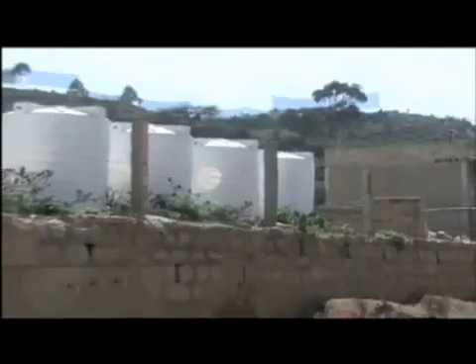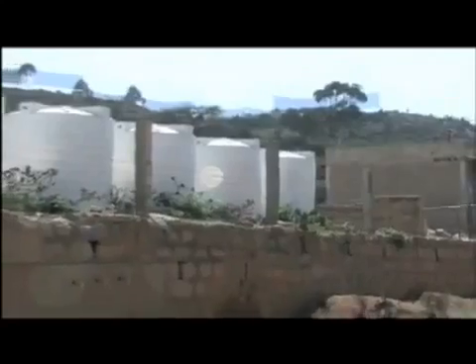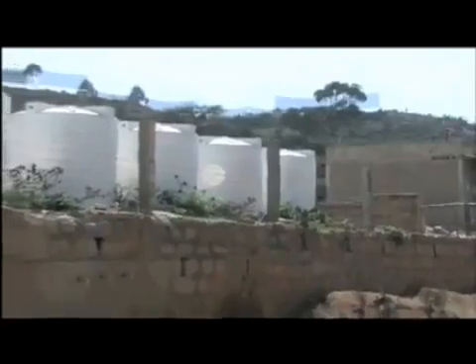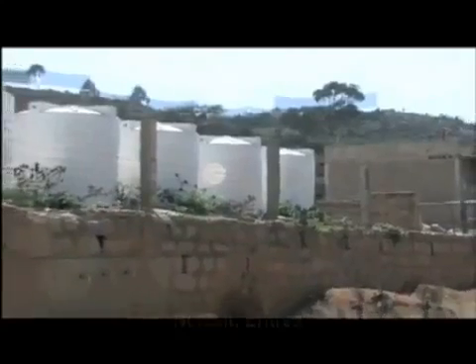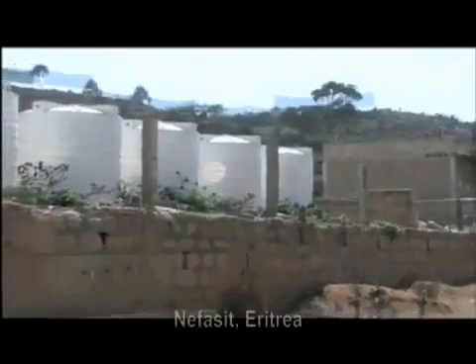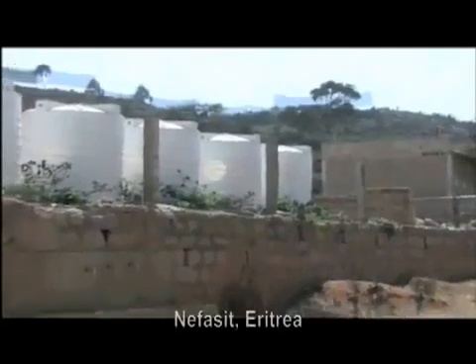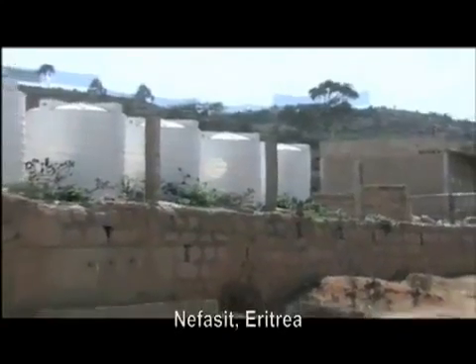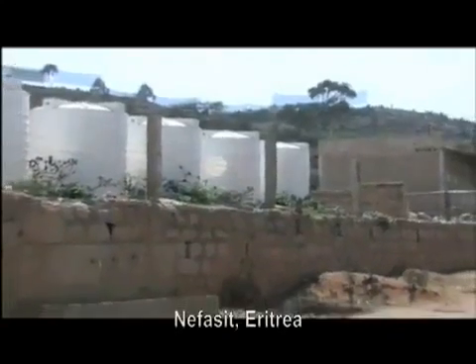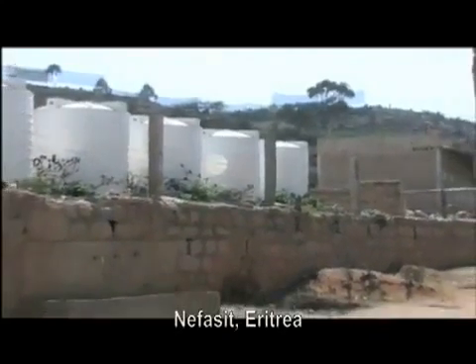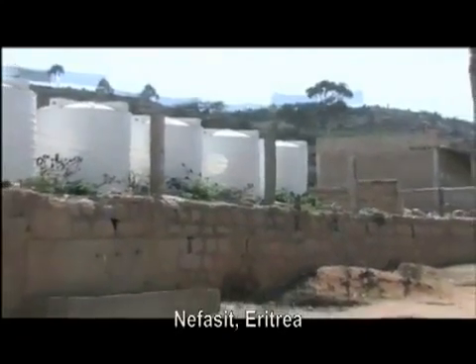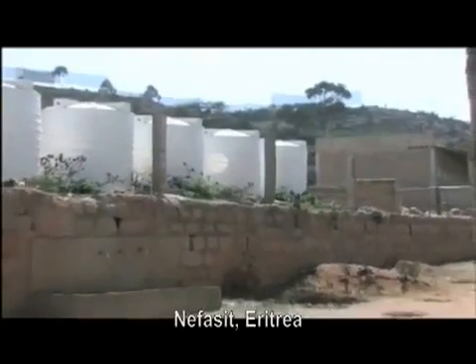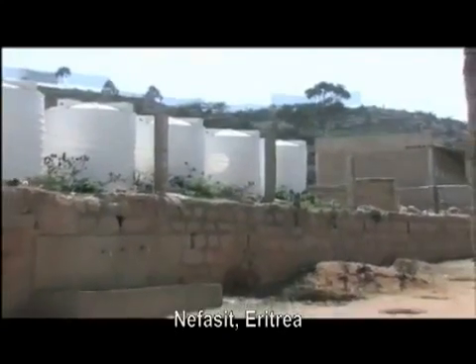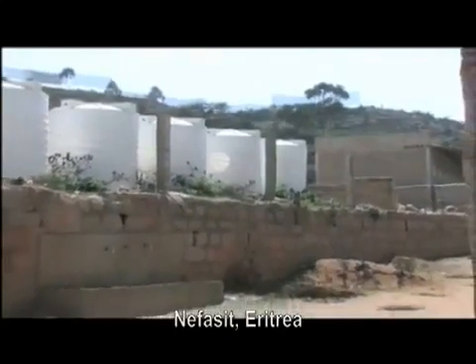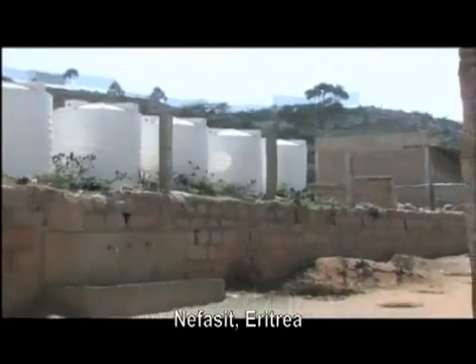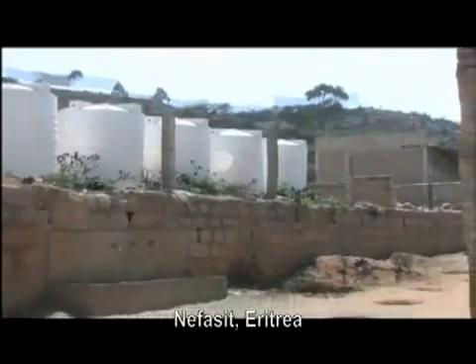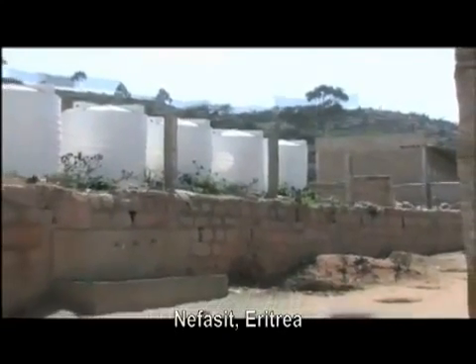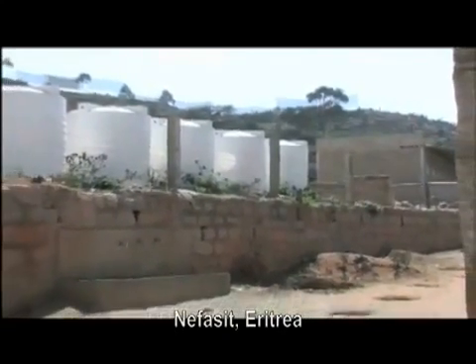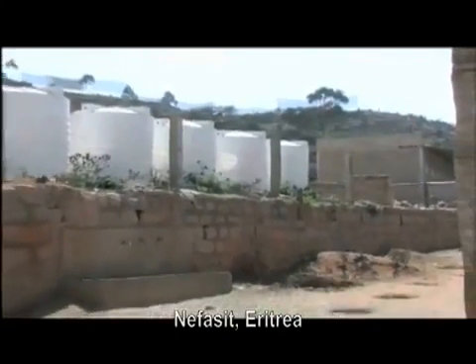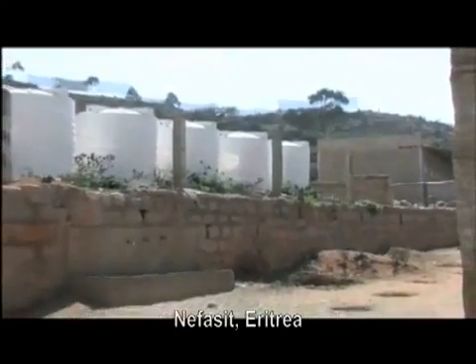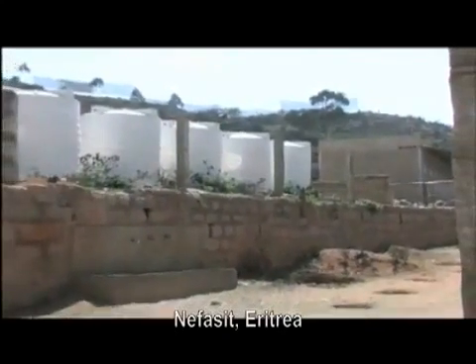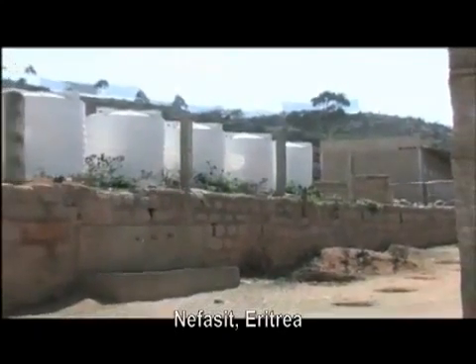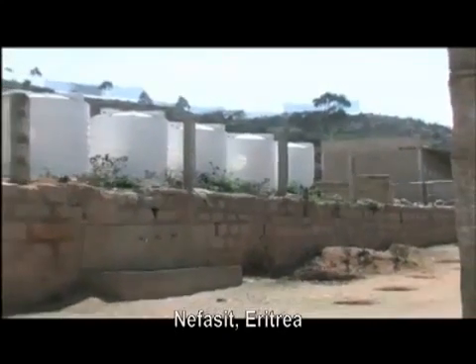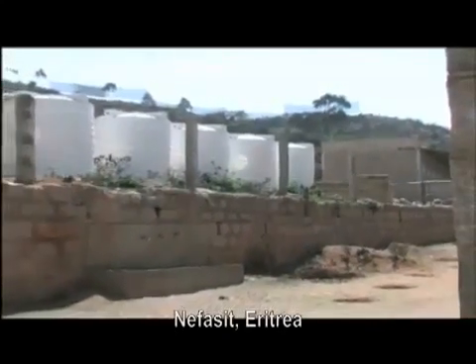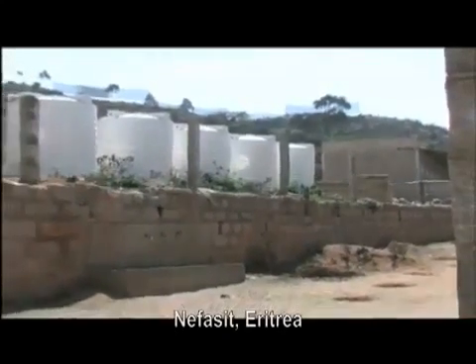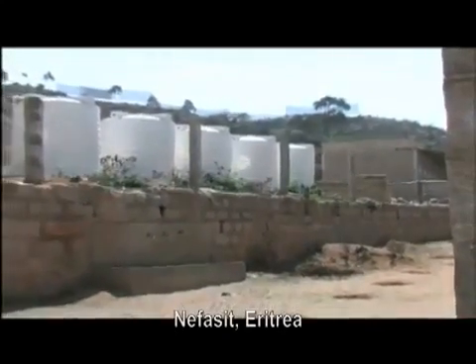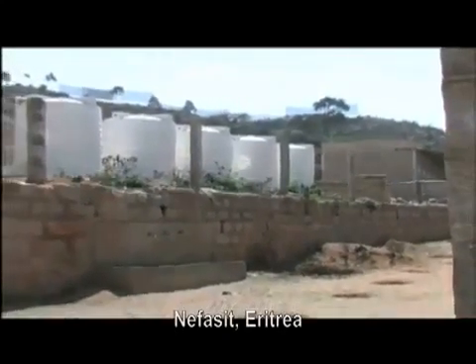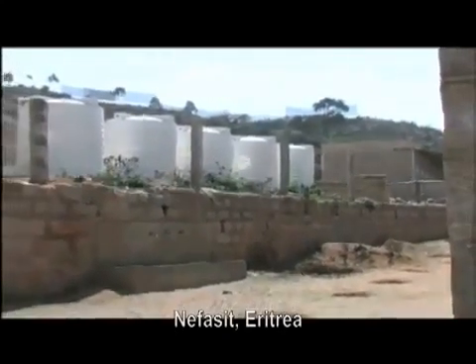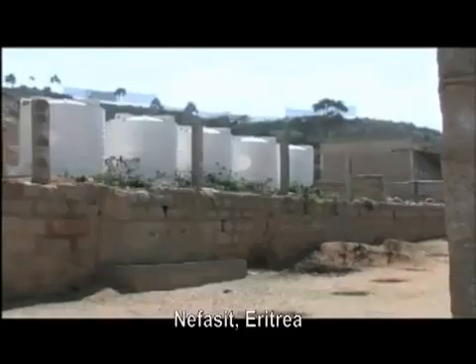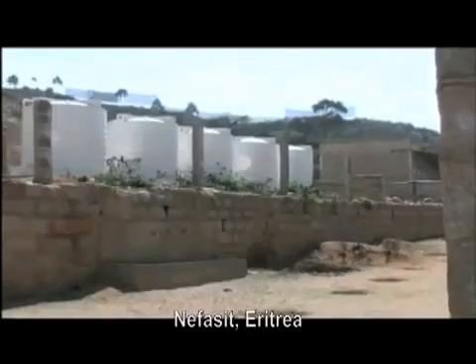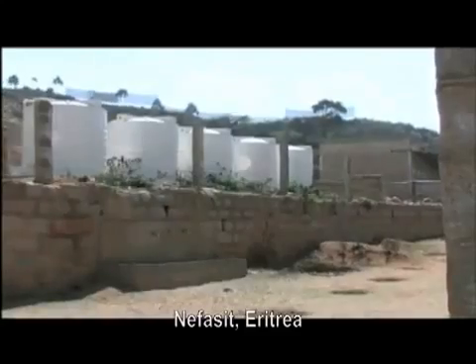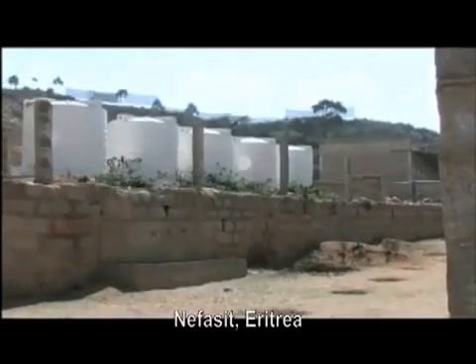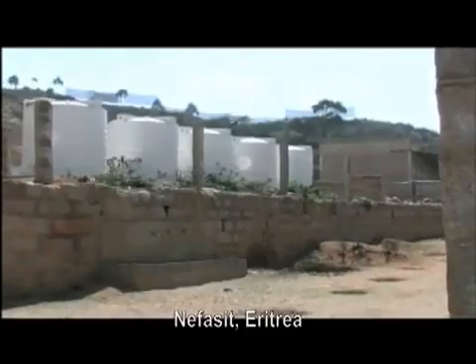In Eritrea, banks of fog collectors provide clean water to schools in two mountain communities.